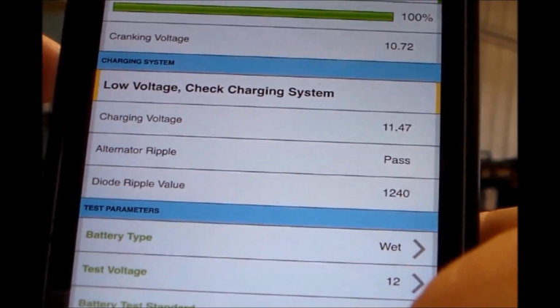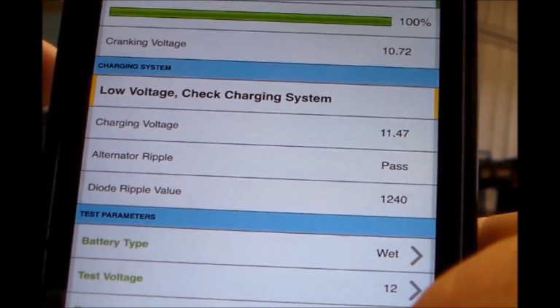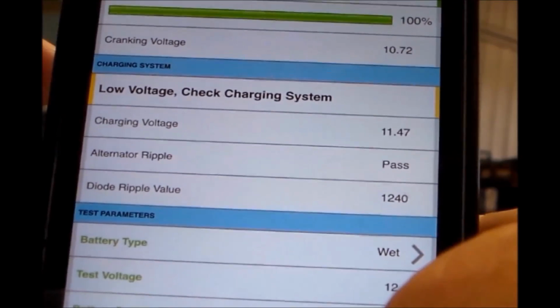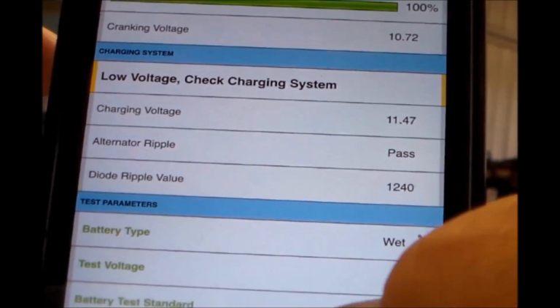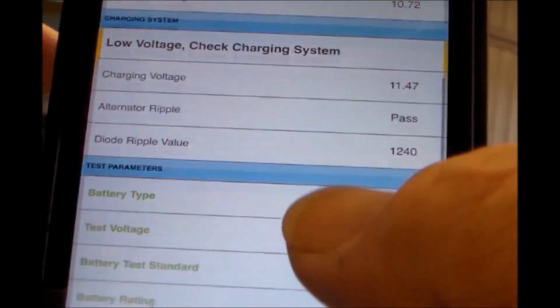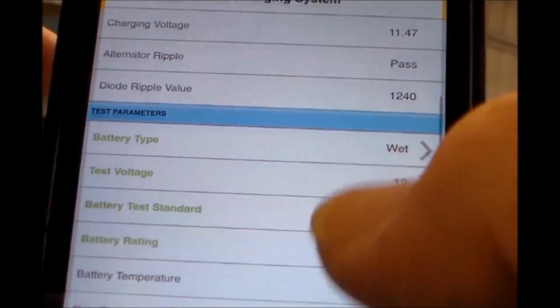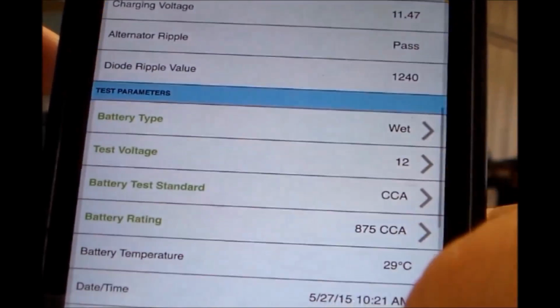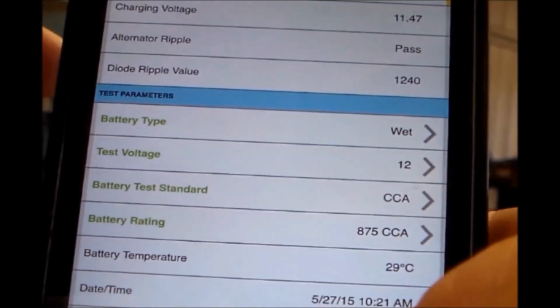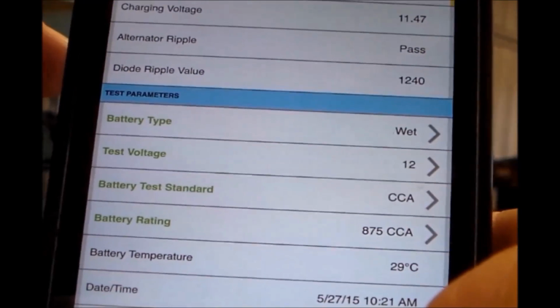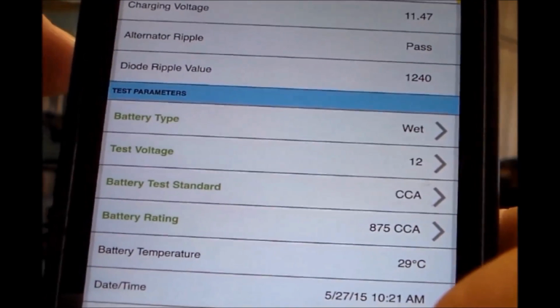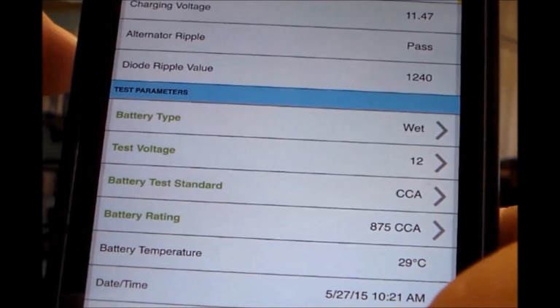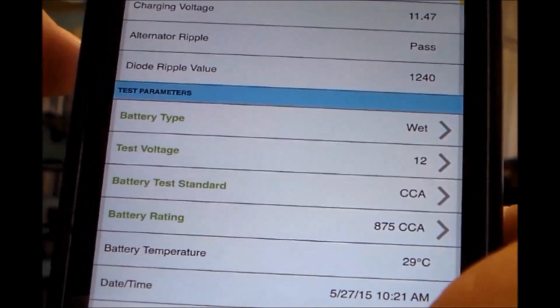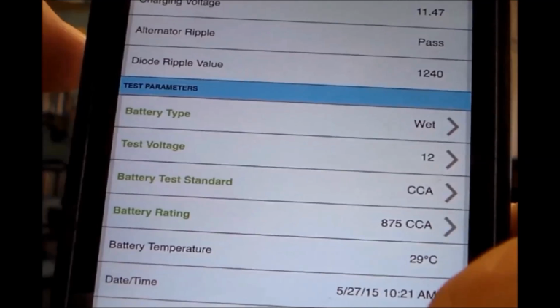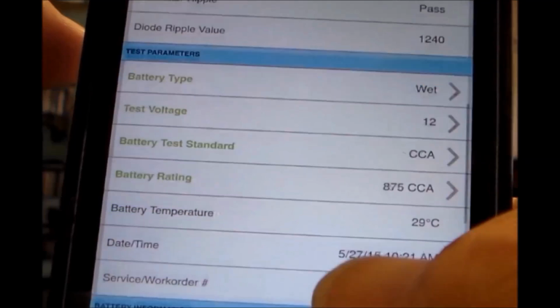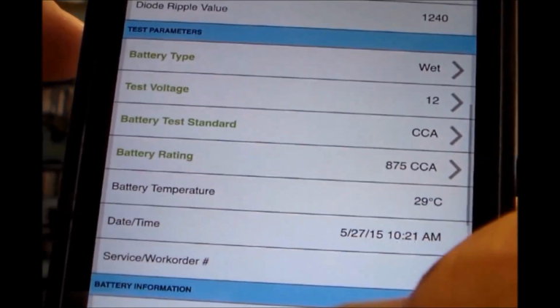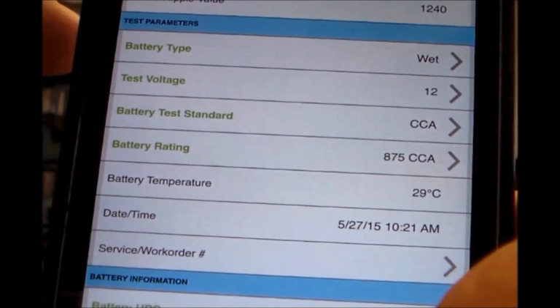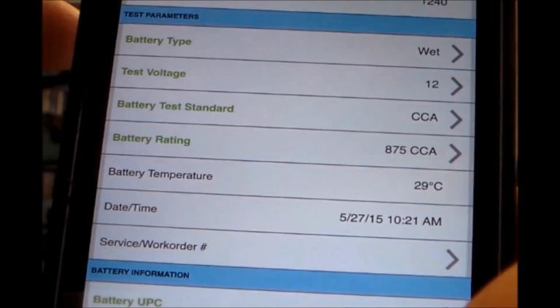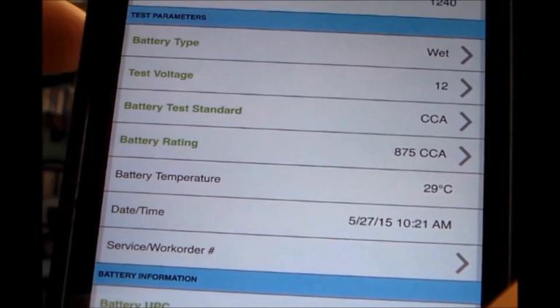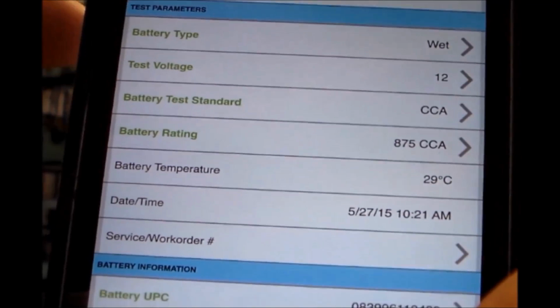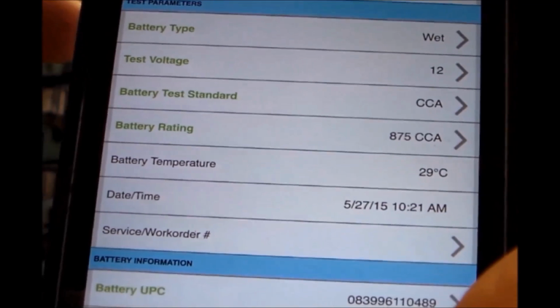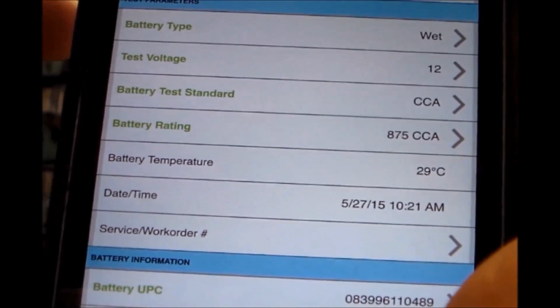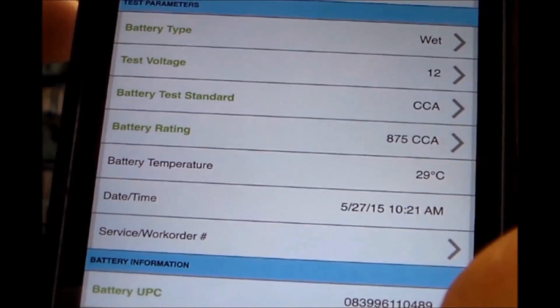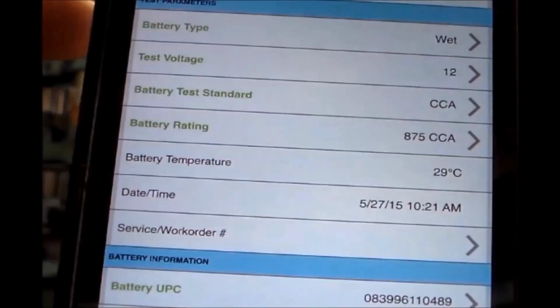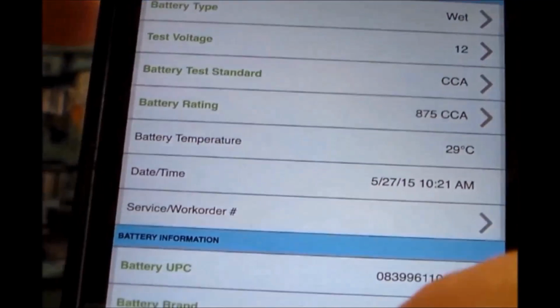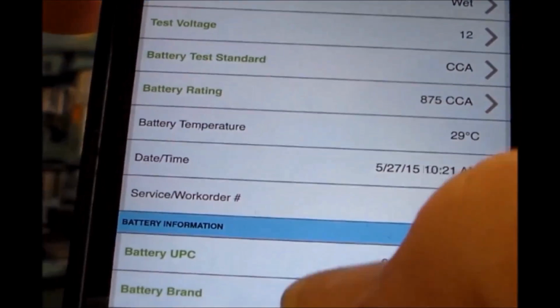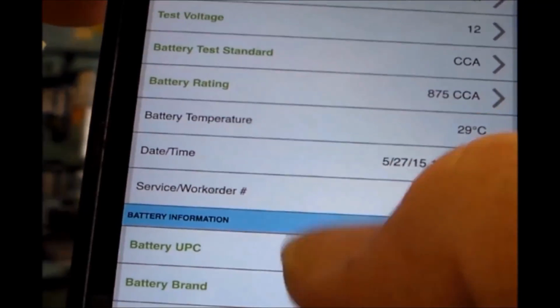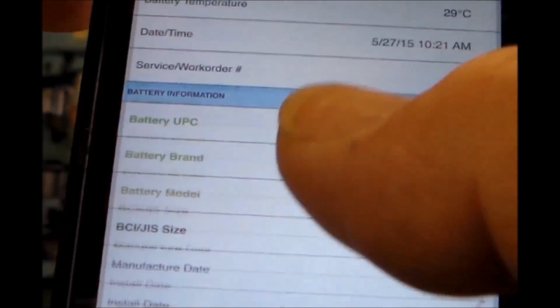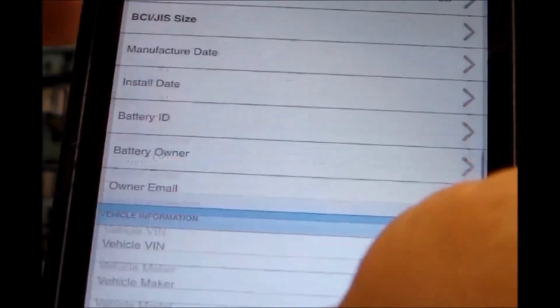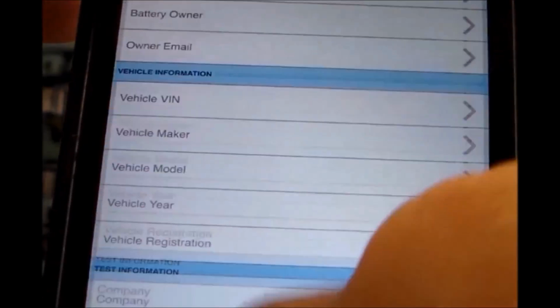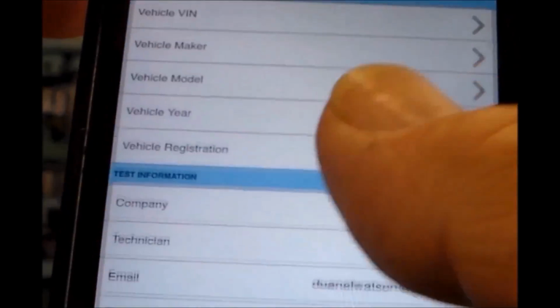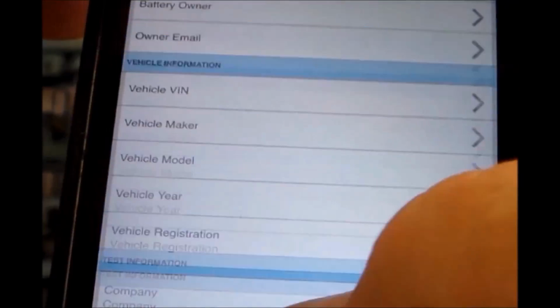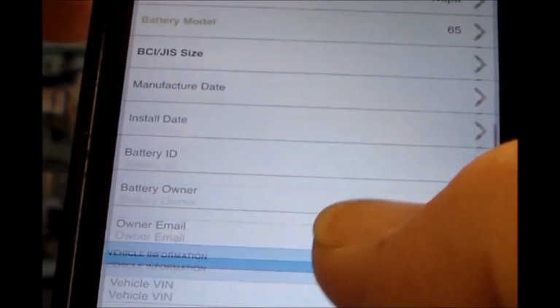Louis then checks the wiring on the back of the alternator and confirms that it is a bad alternator, so Louis replaces it.